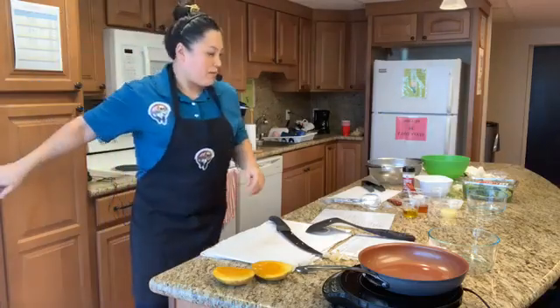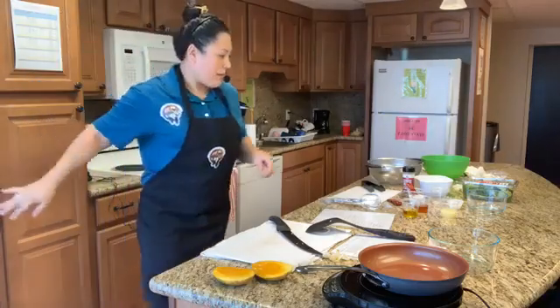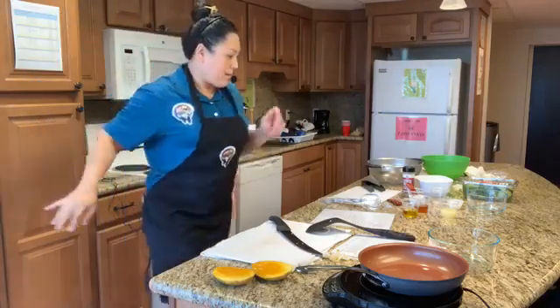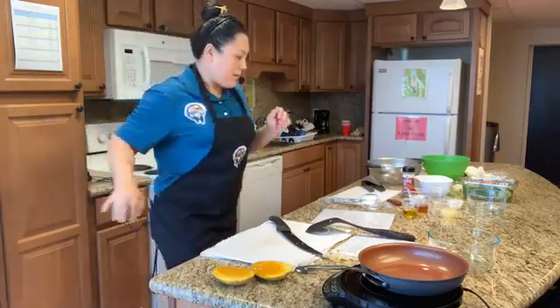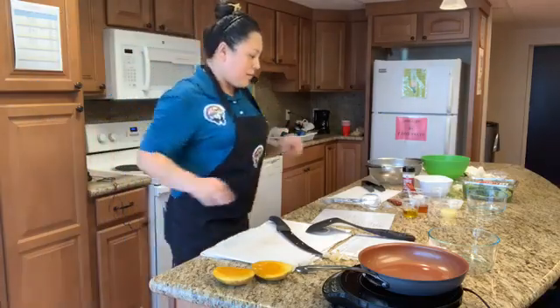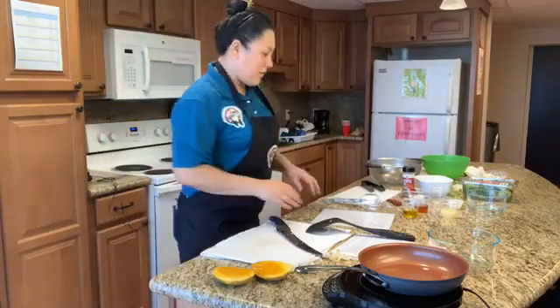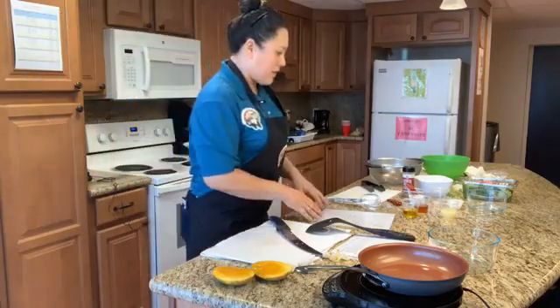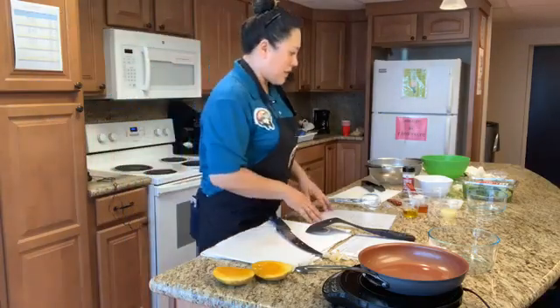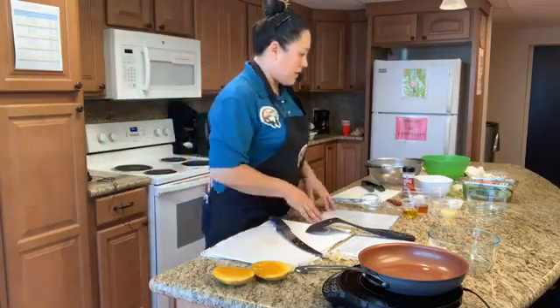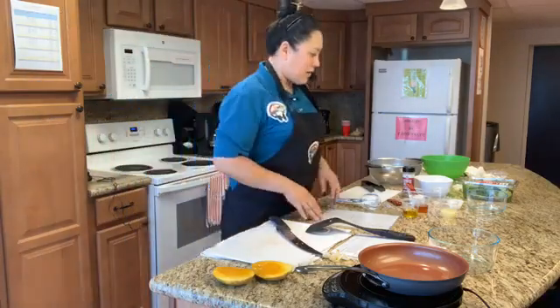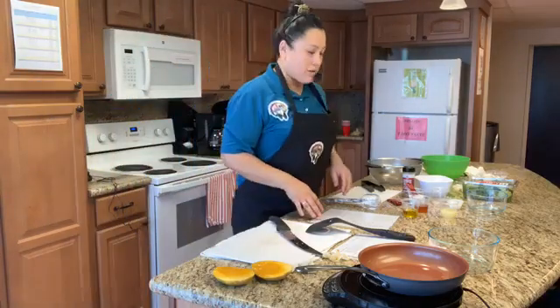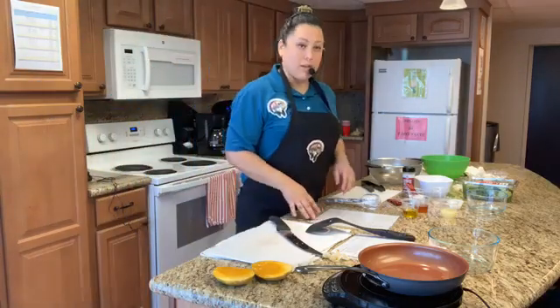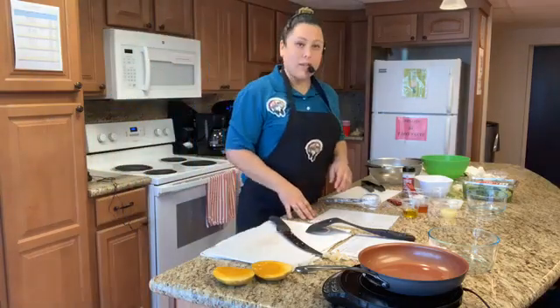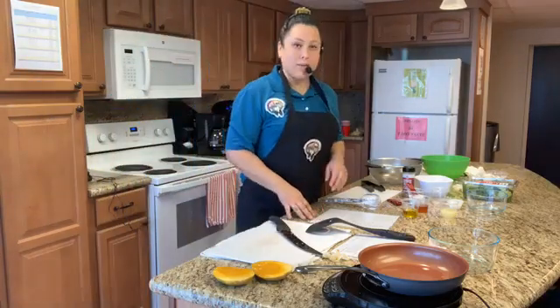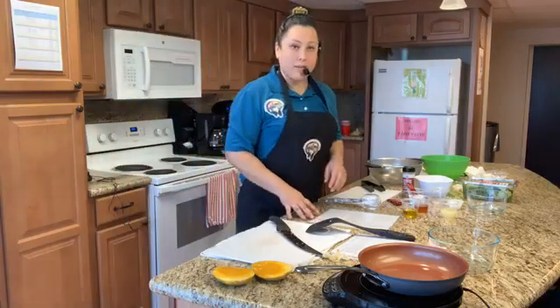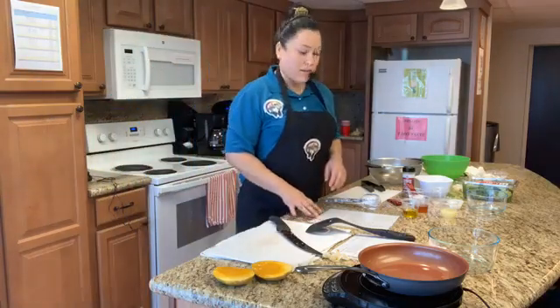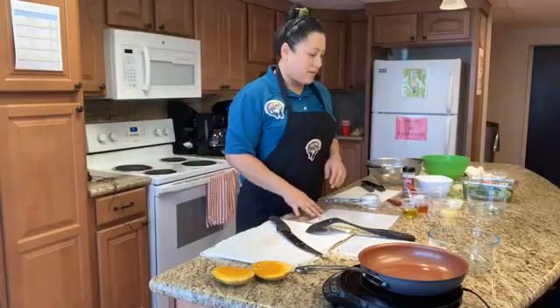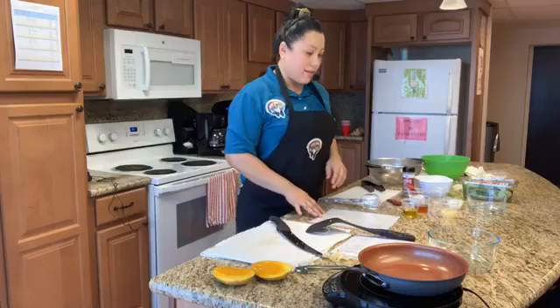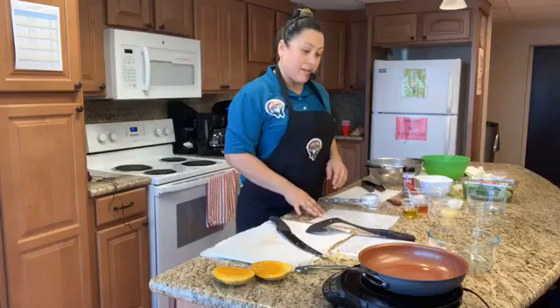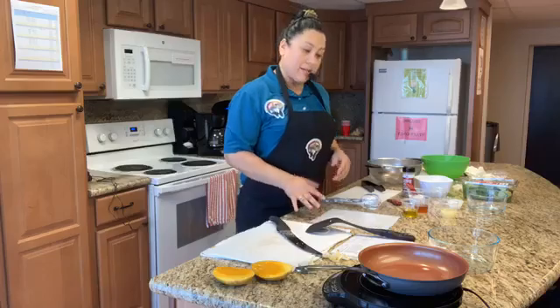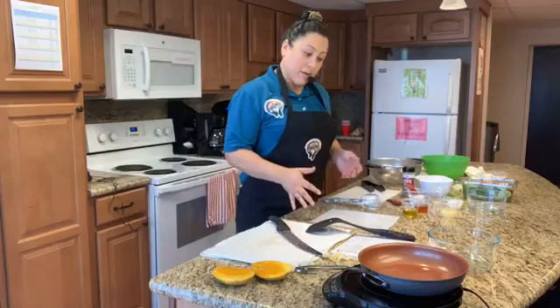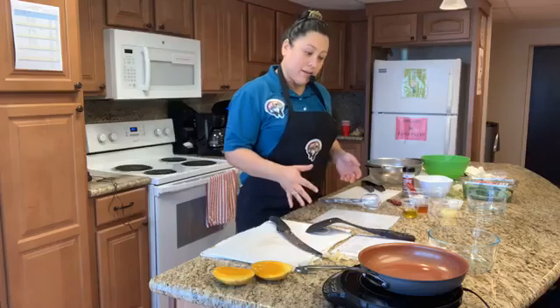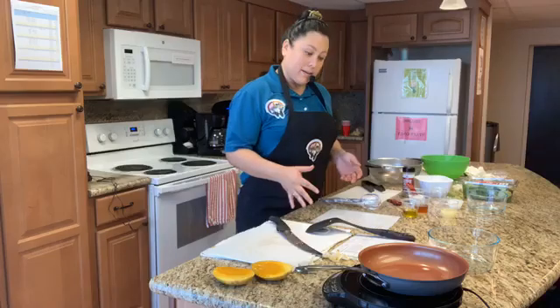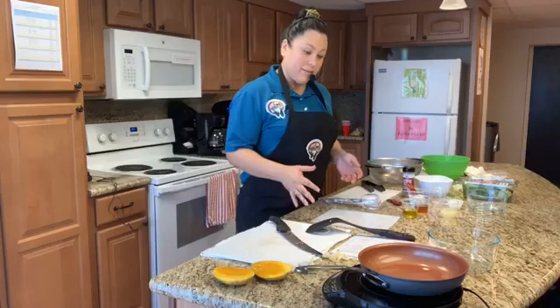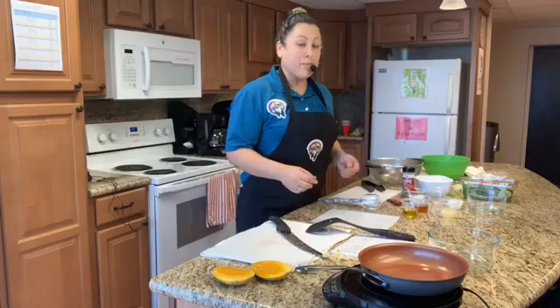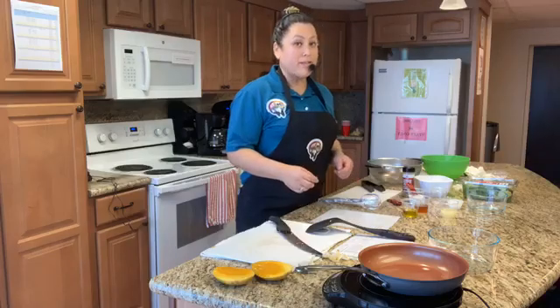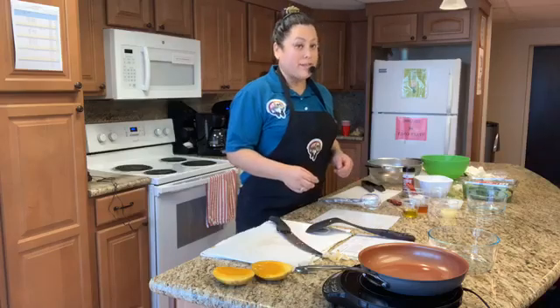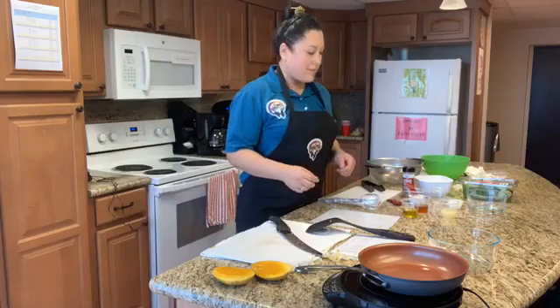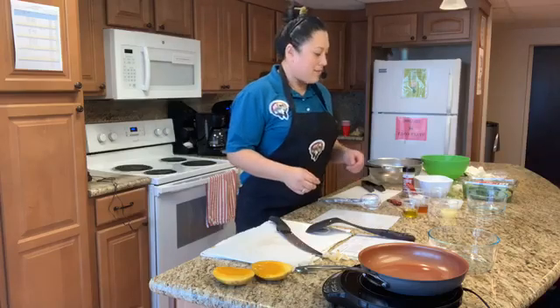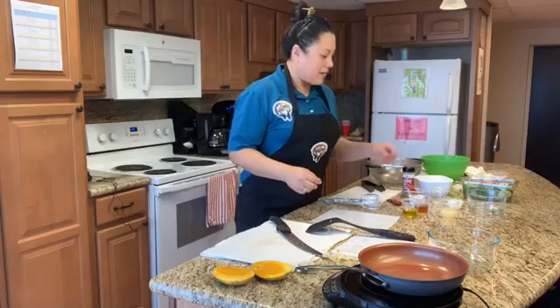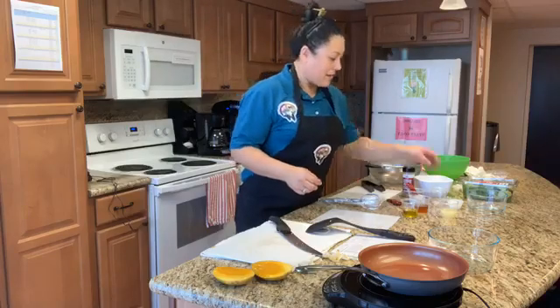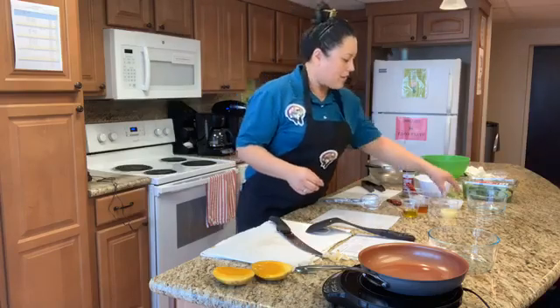Meanwhile, another thing that we're going to use in our salad is coconut, which is in the name.